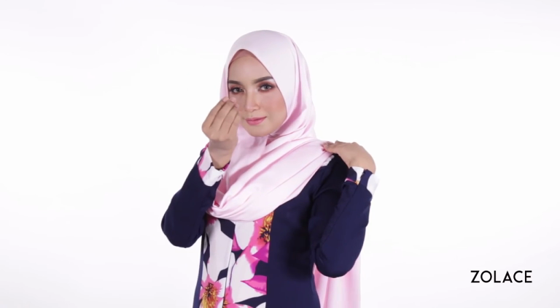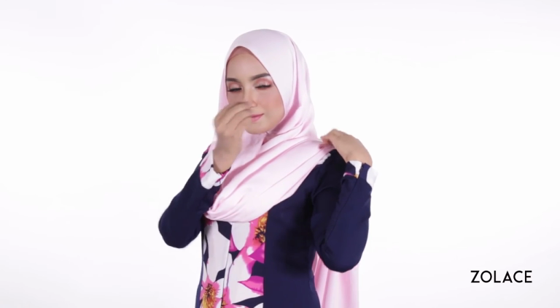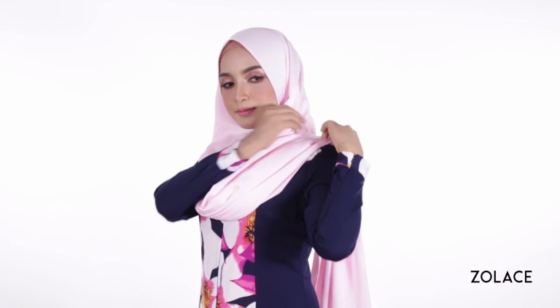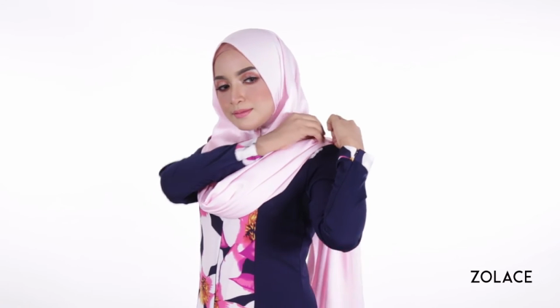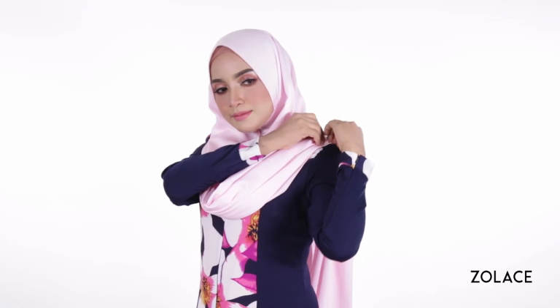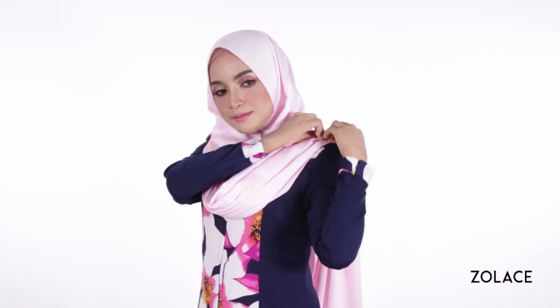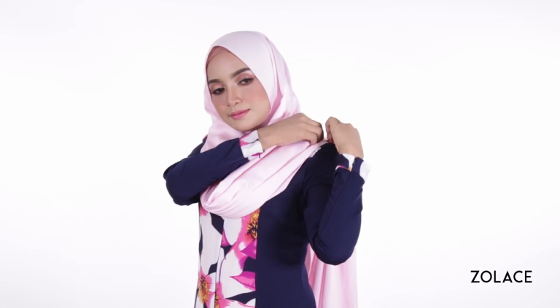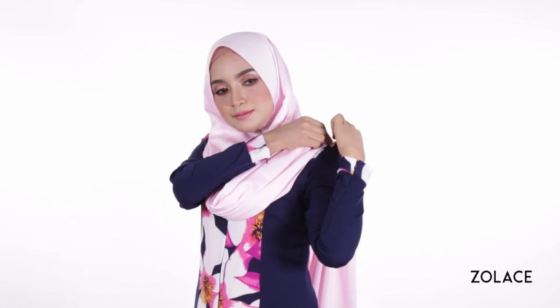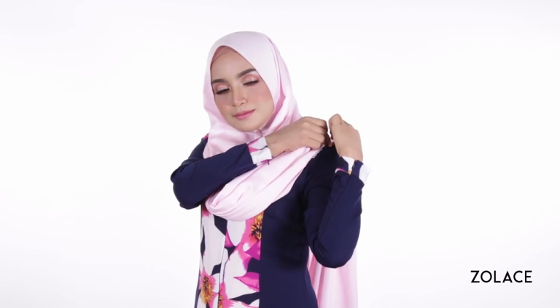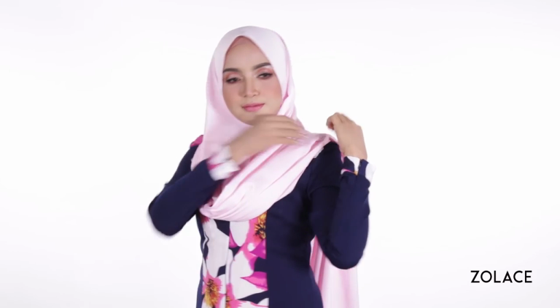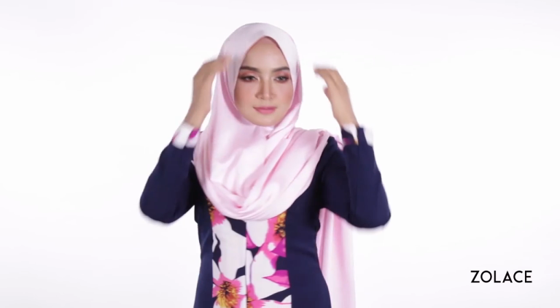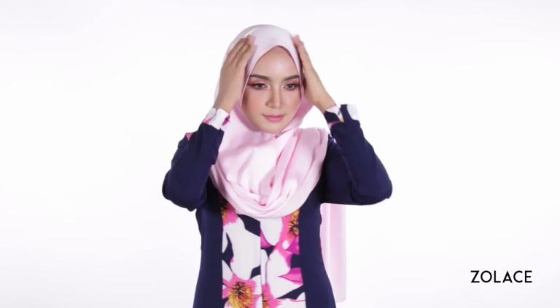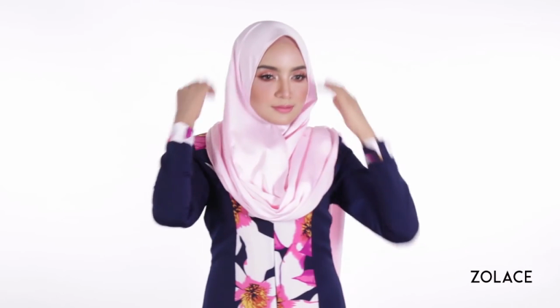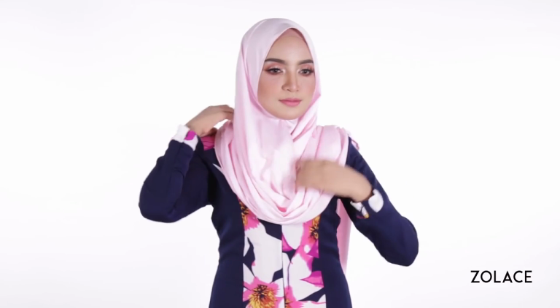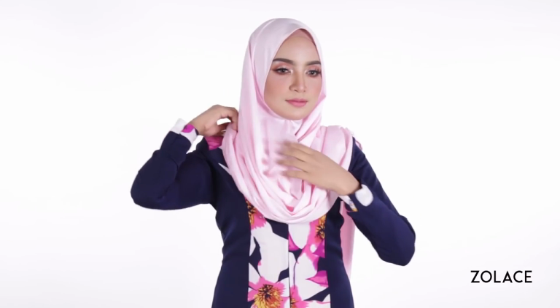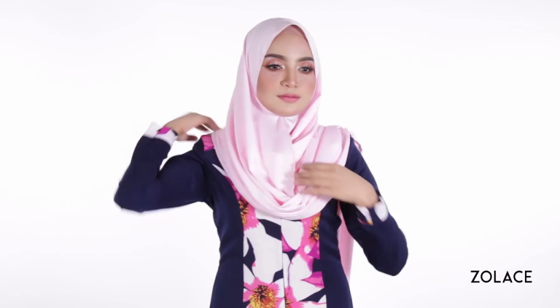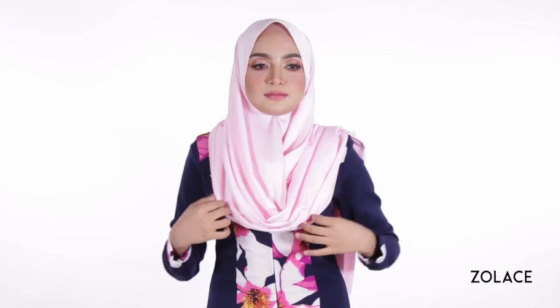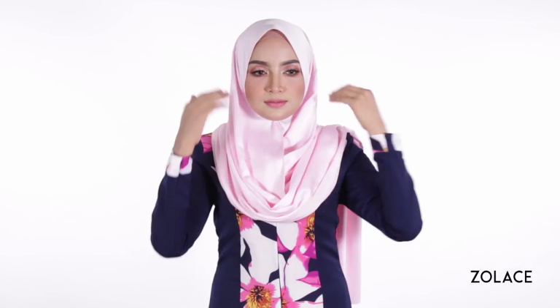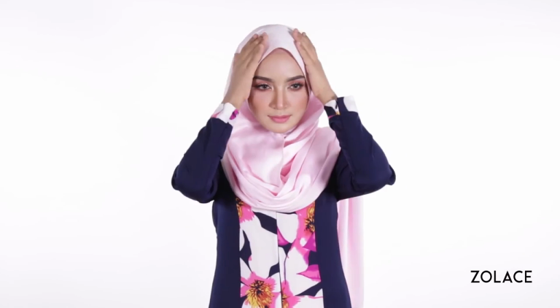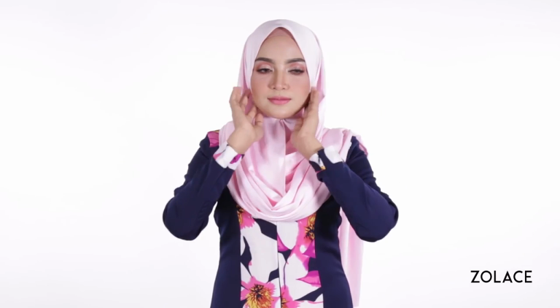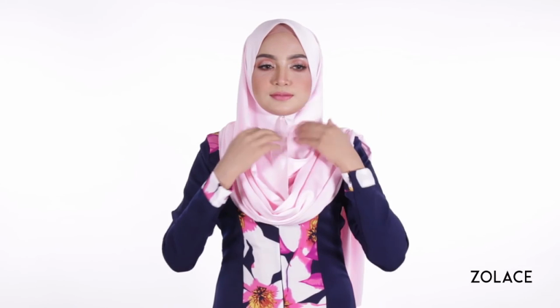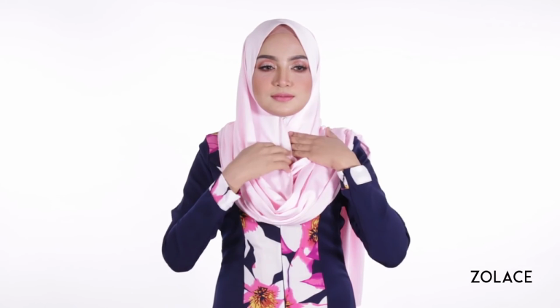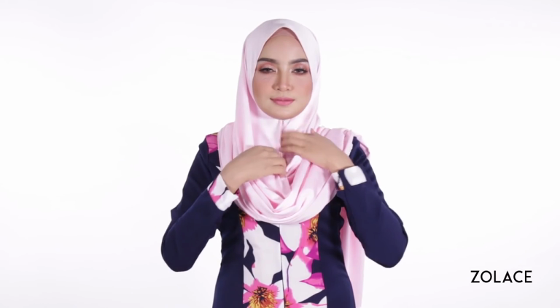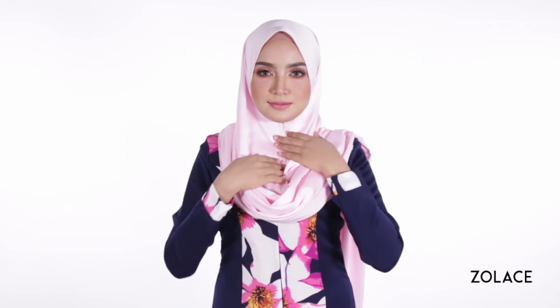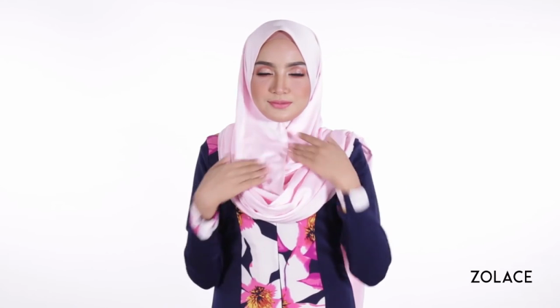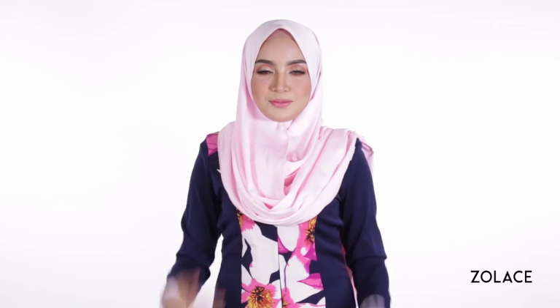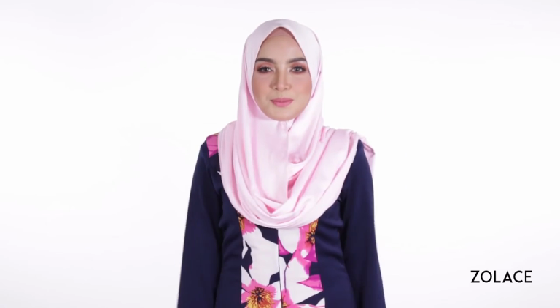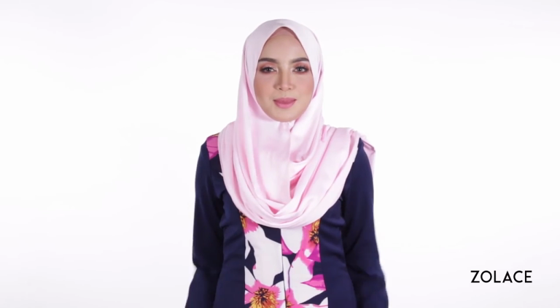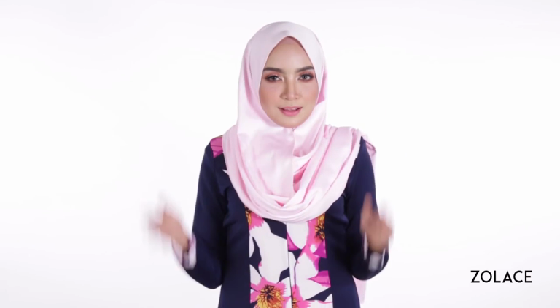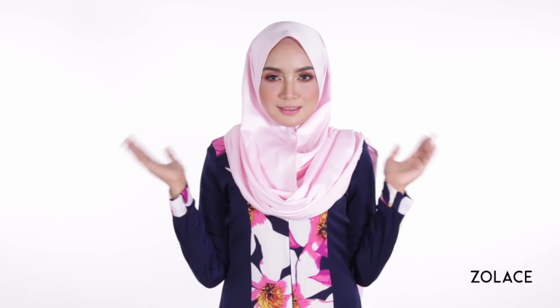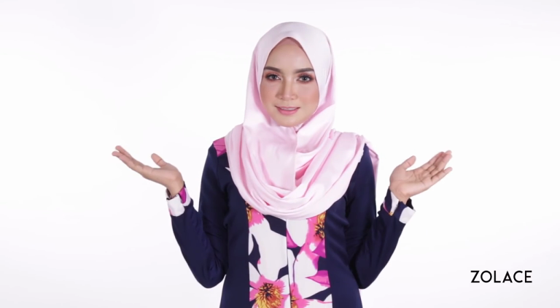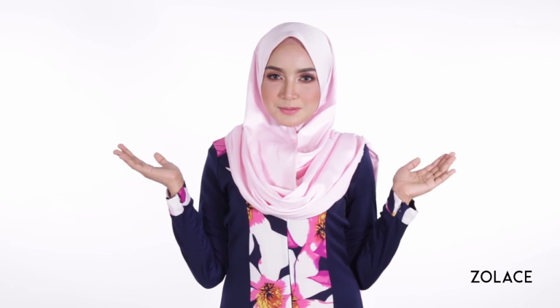Once you are happy with the placement, take your pin and secure it in place. And just like that, you're done!